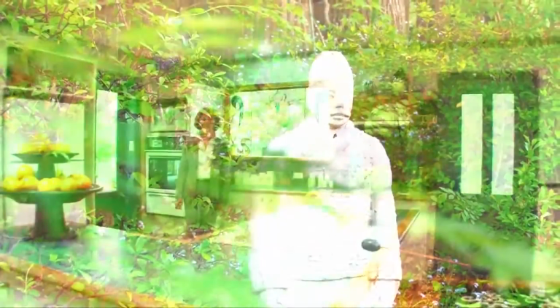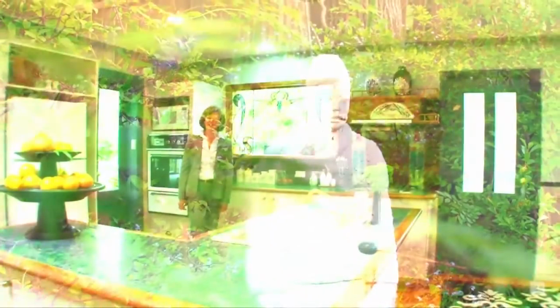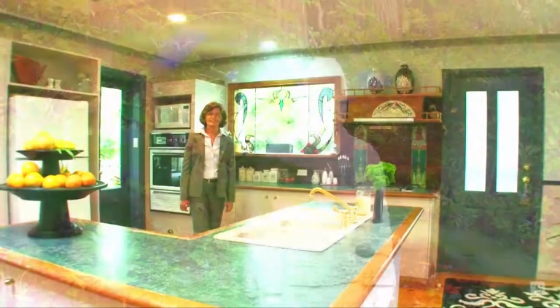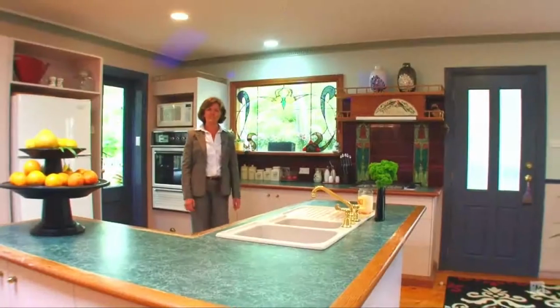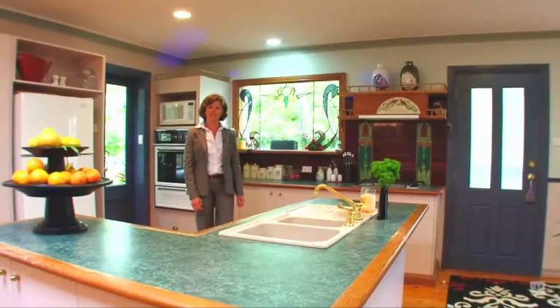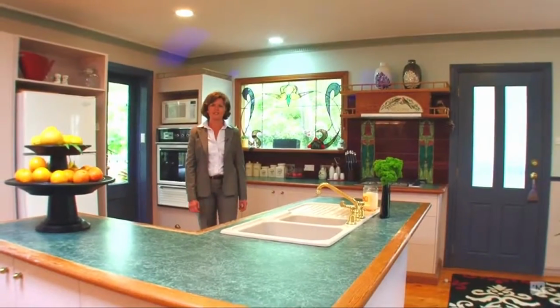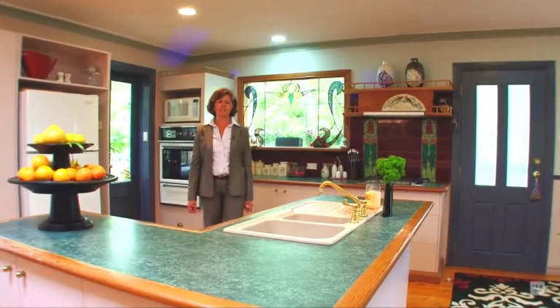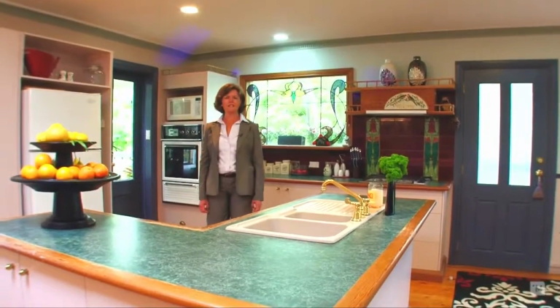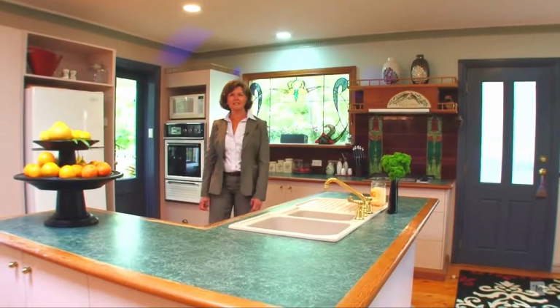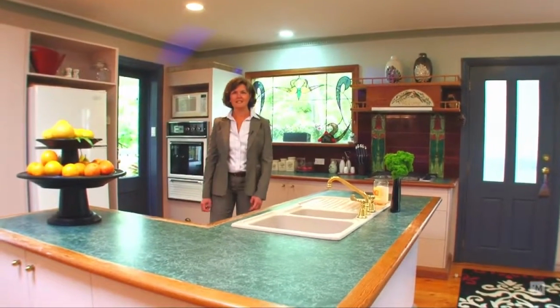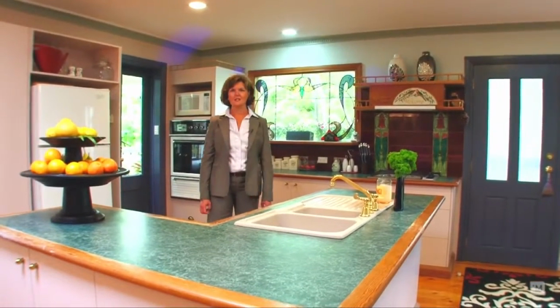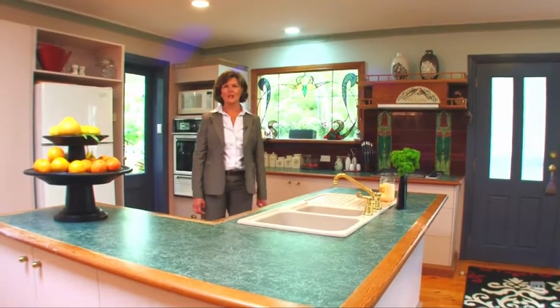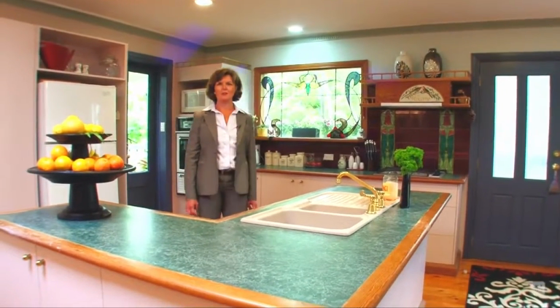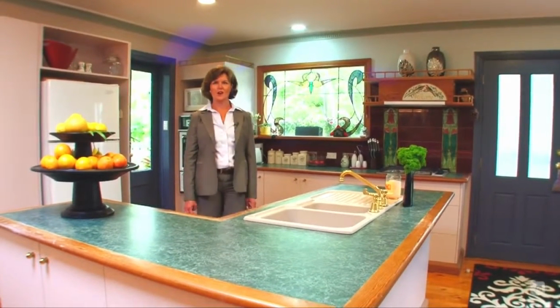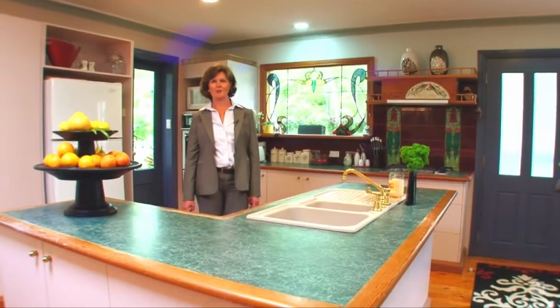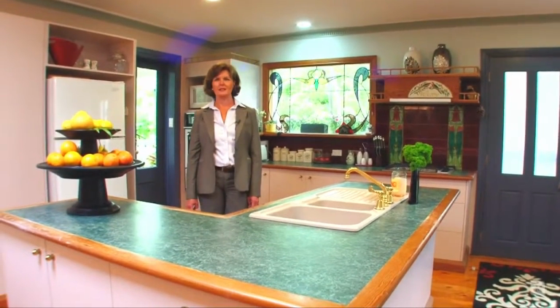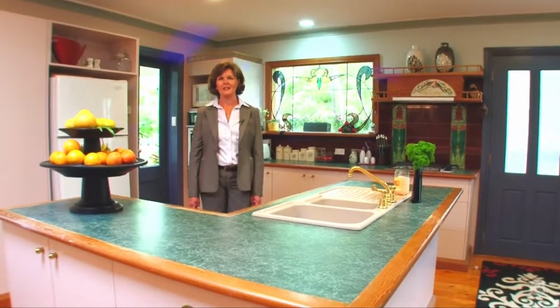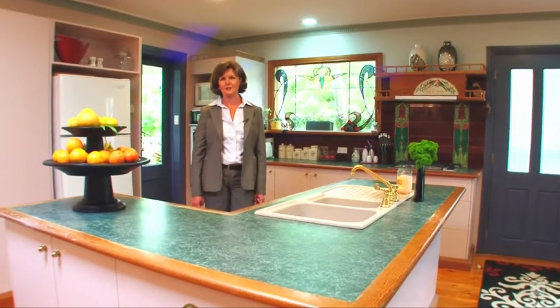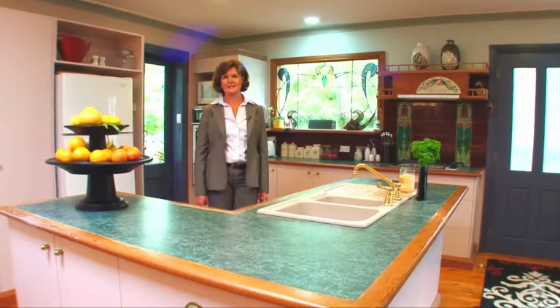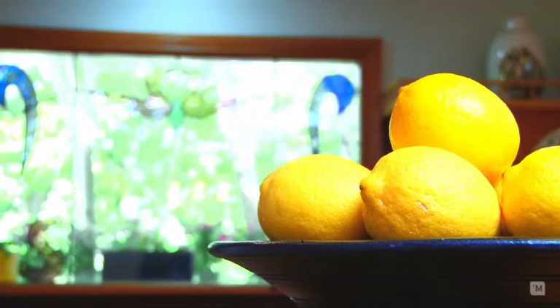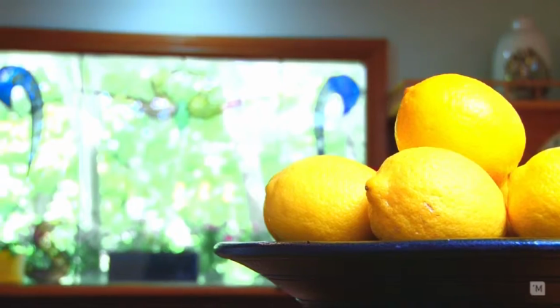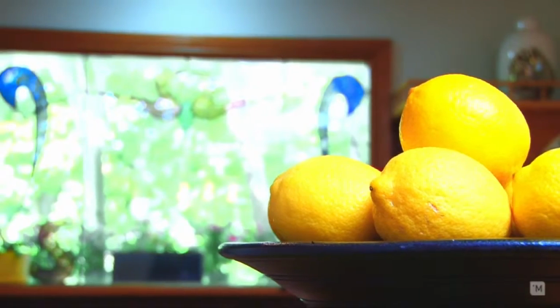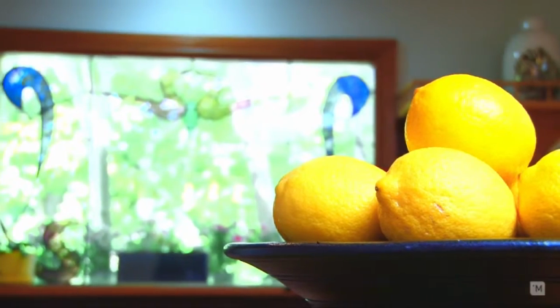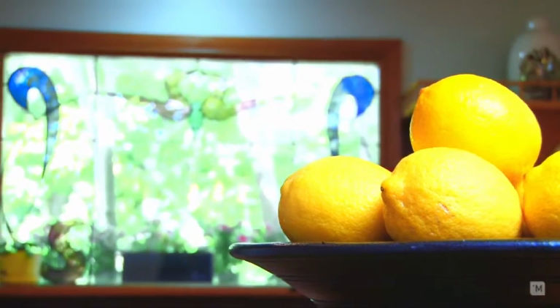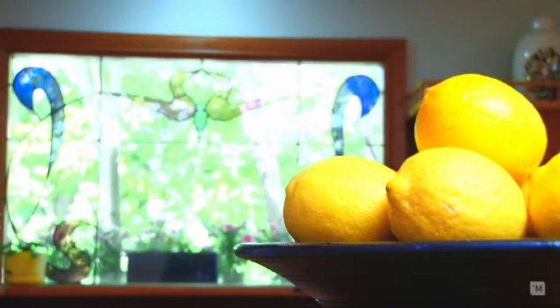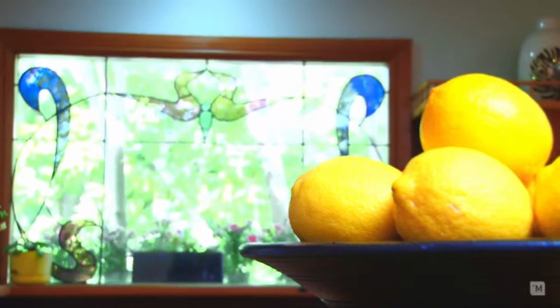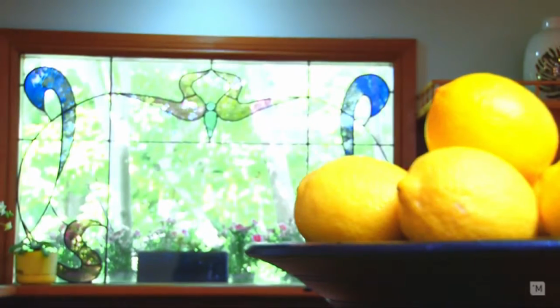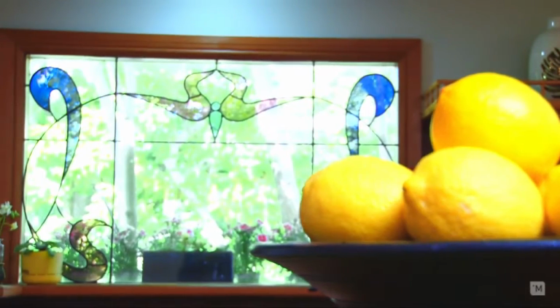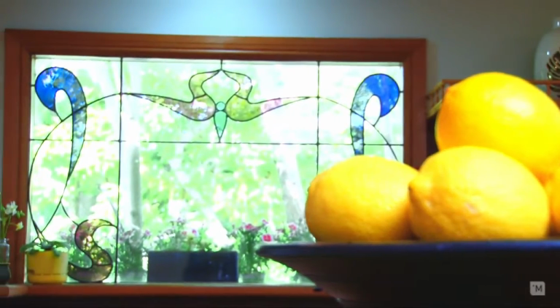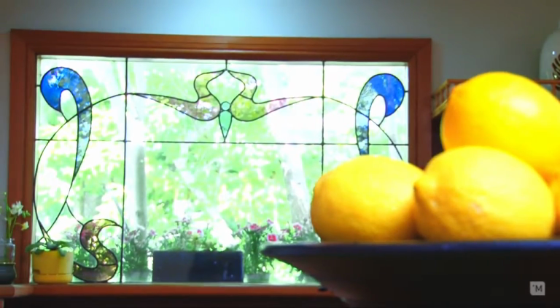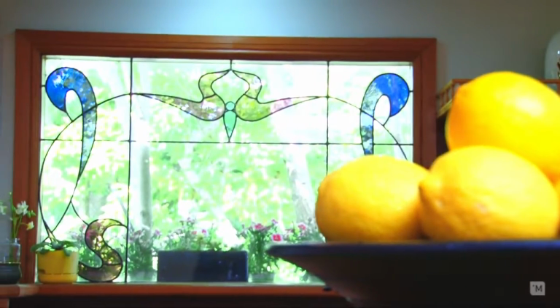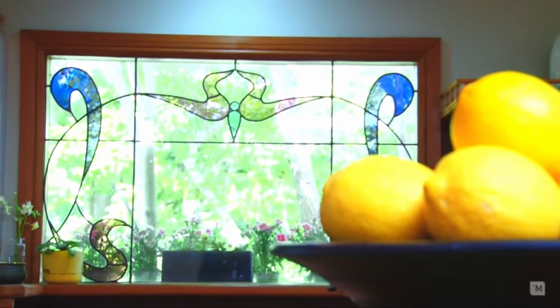The country style kitchen is the central hub of the home. It offers ample bench space and features a stained glass window.